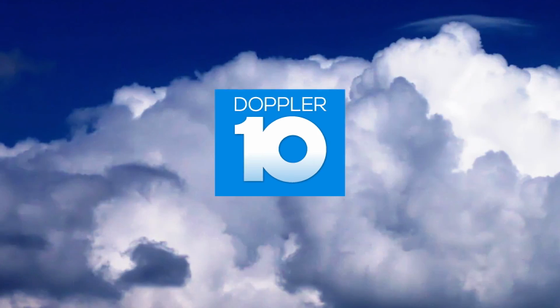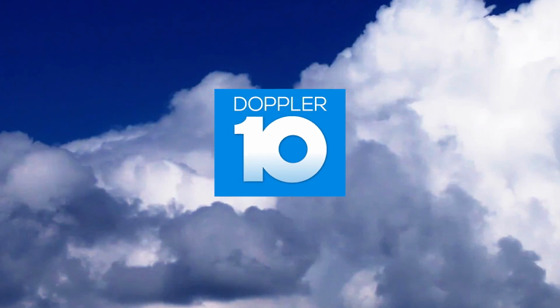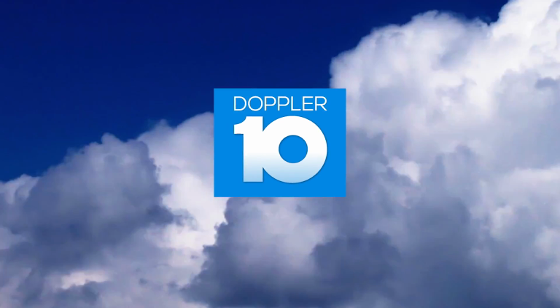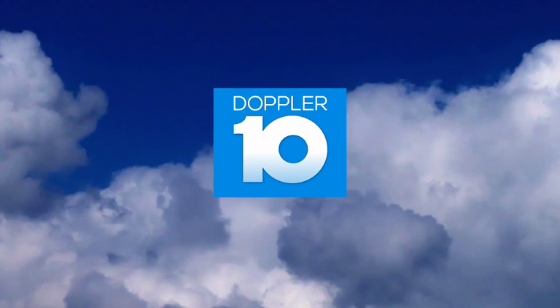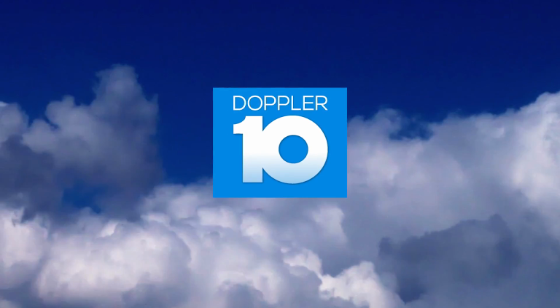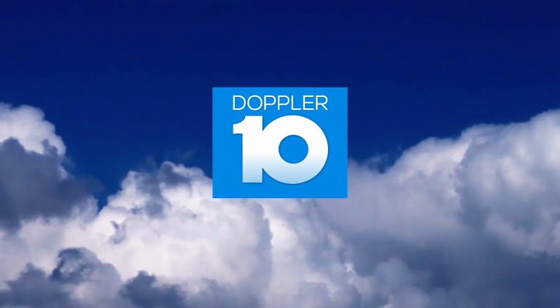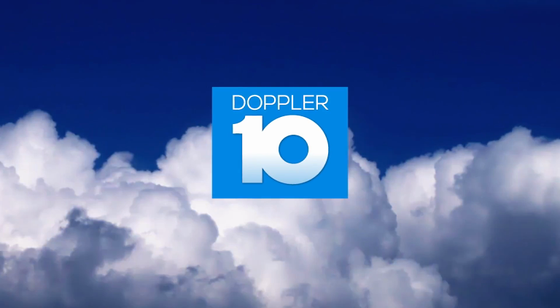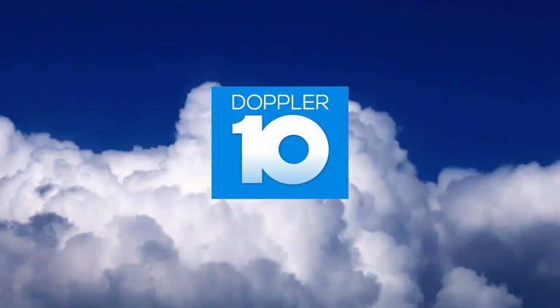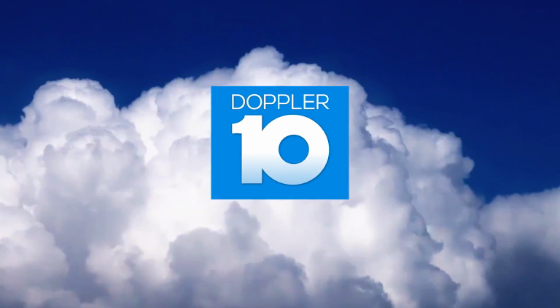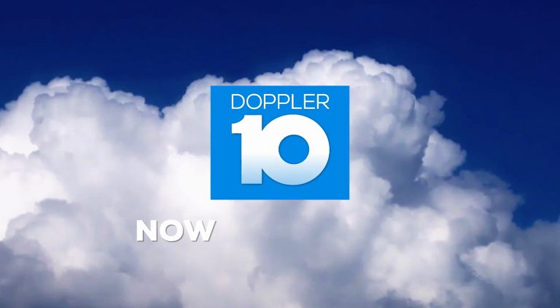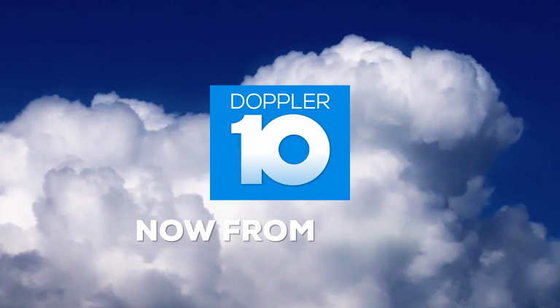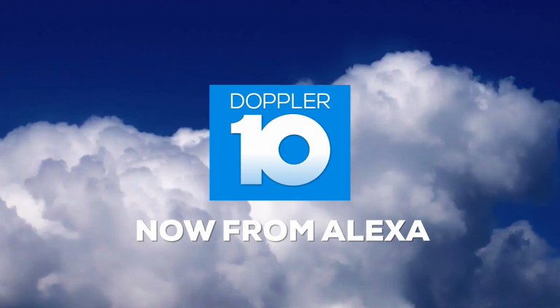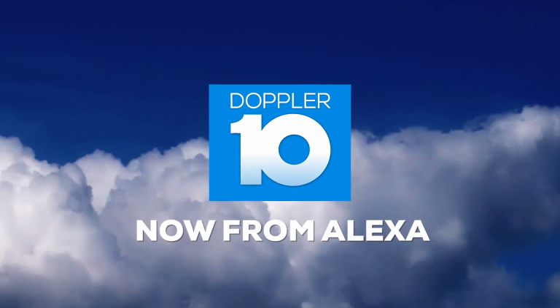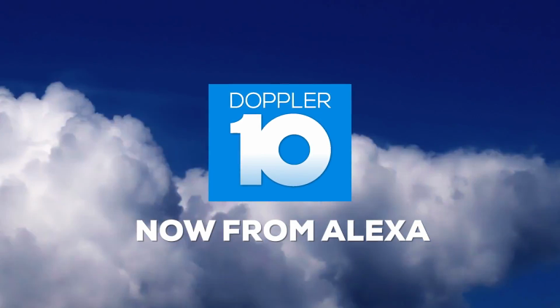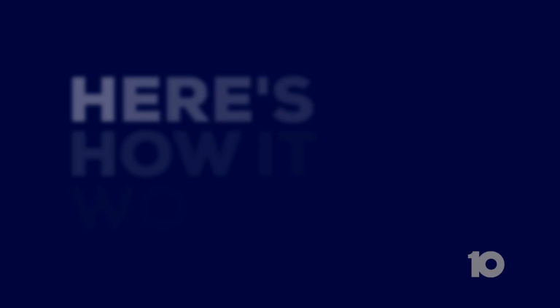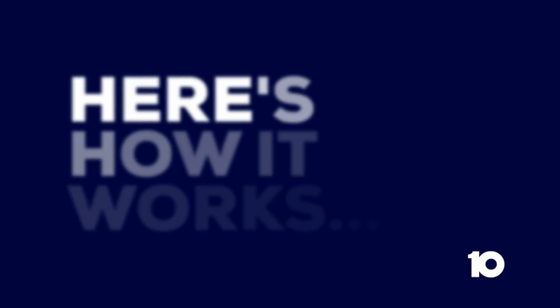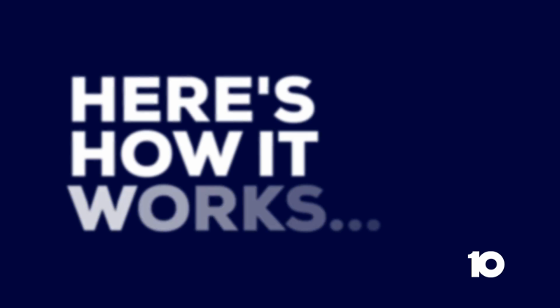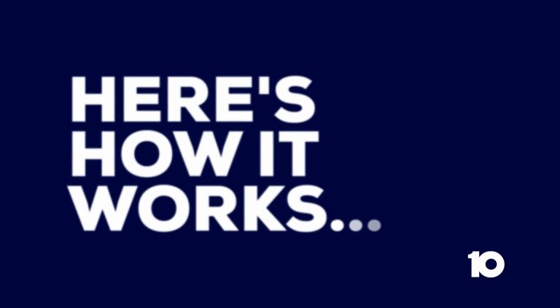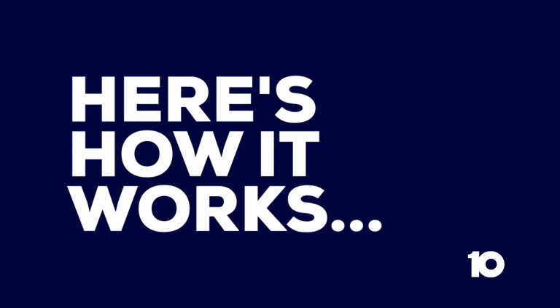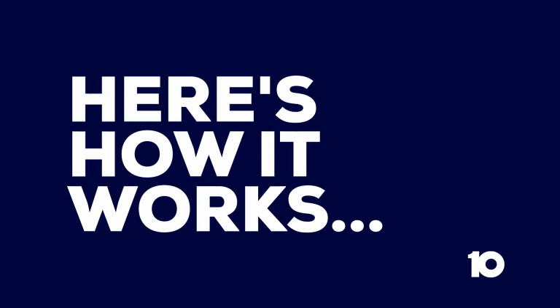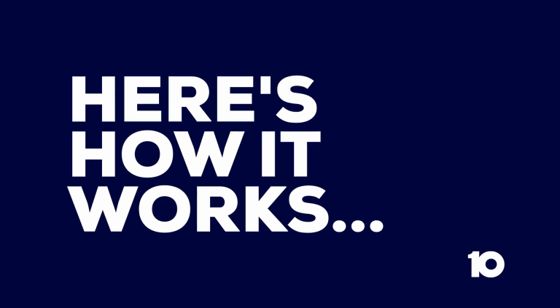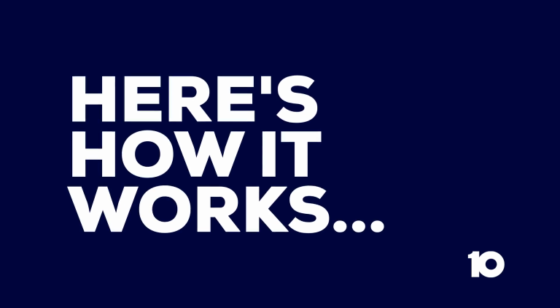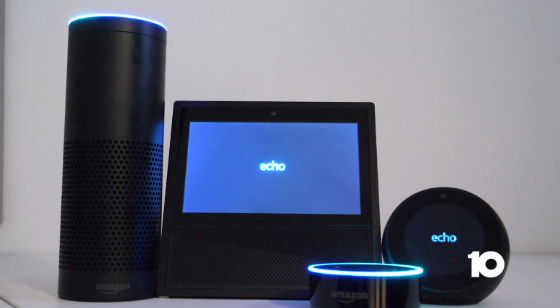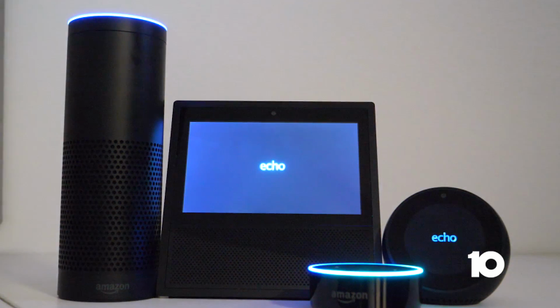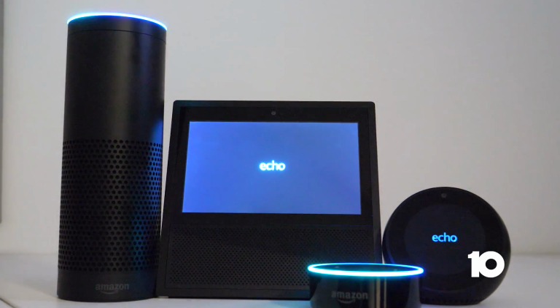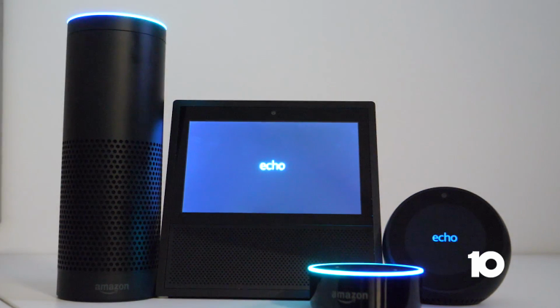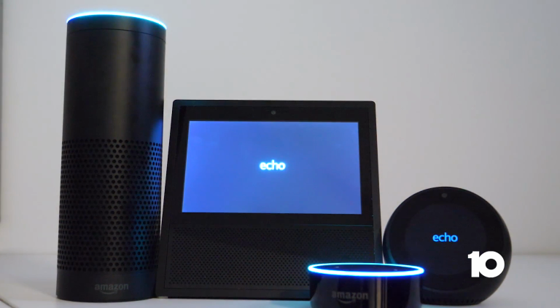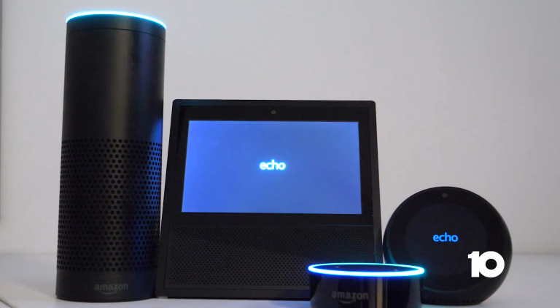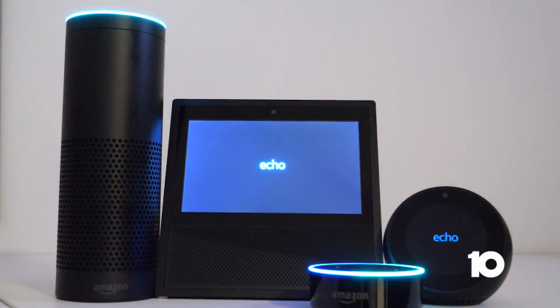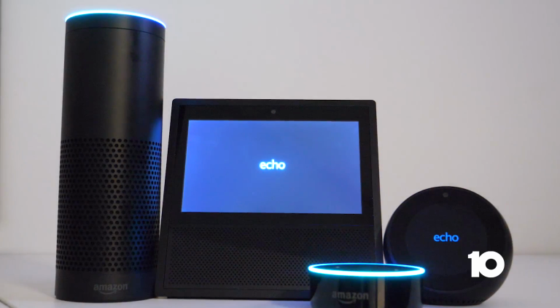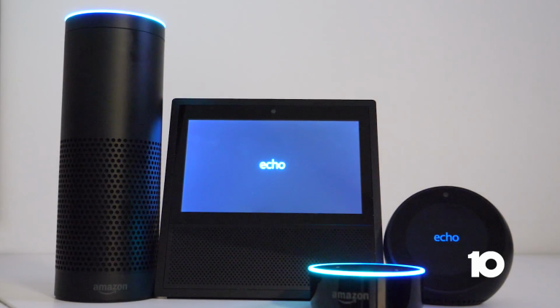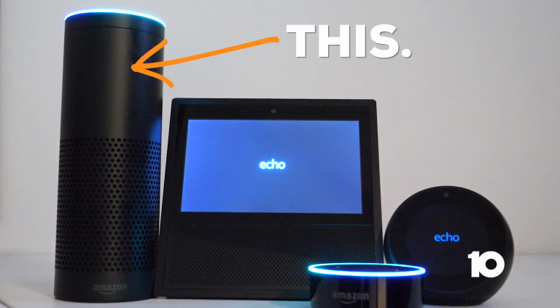Get your Doppler 10 forecast now from Alexa. Here's how it works. First, you'll need an Amazon Echo device.